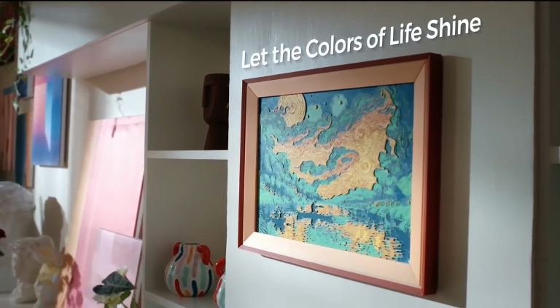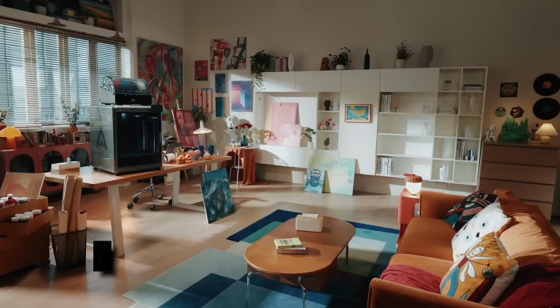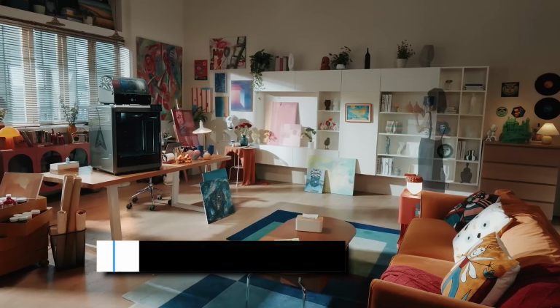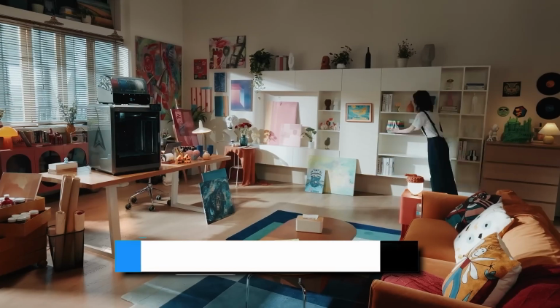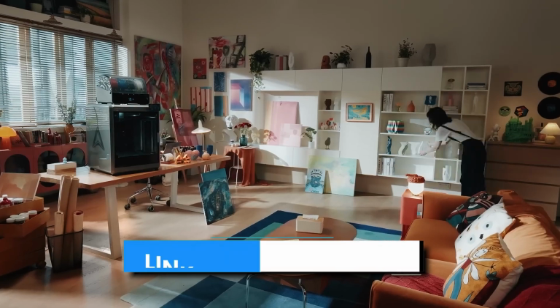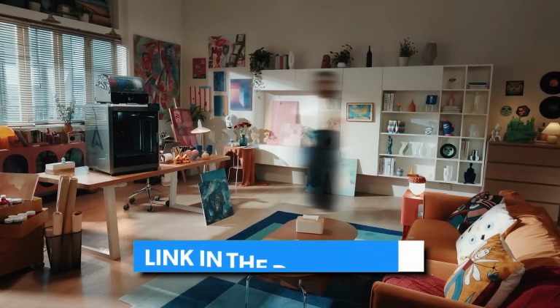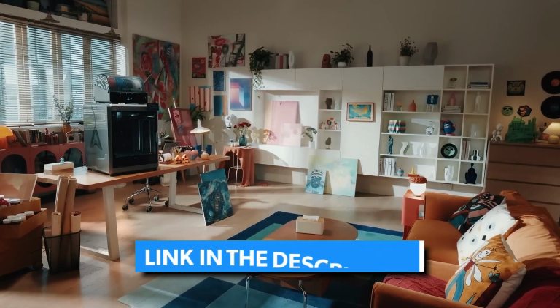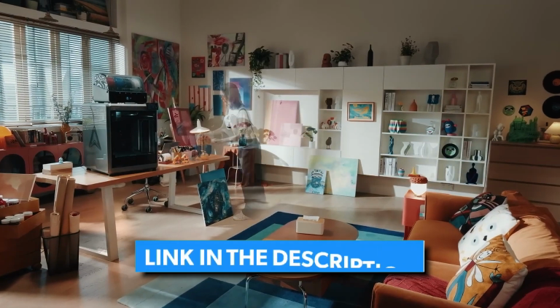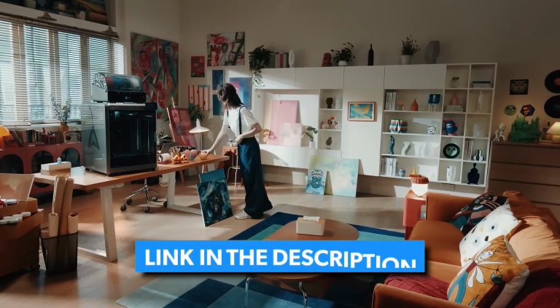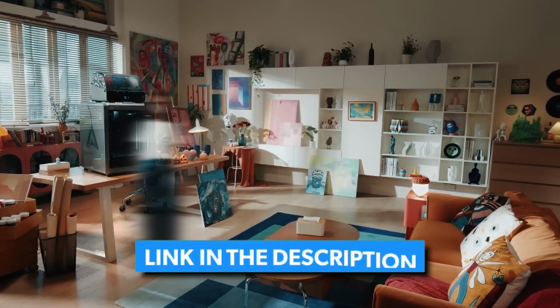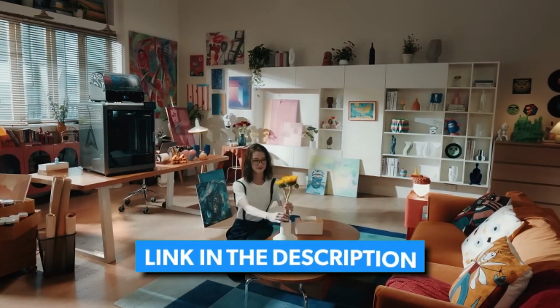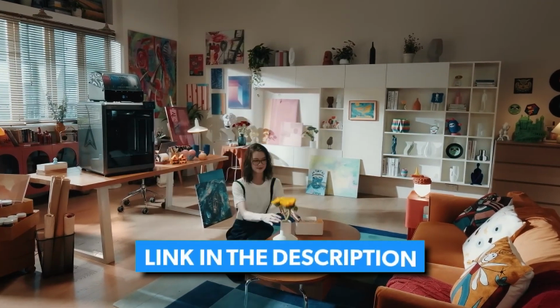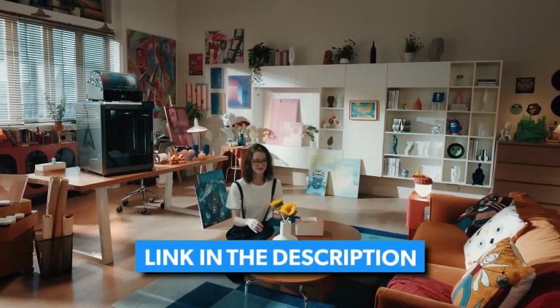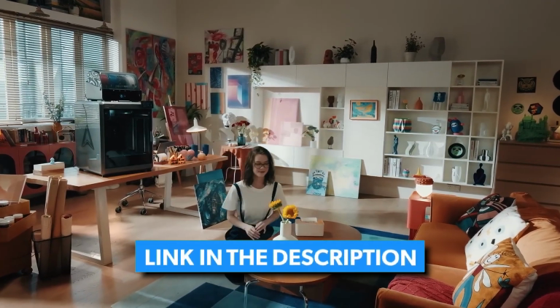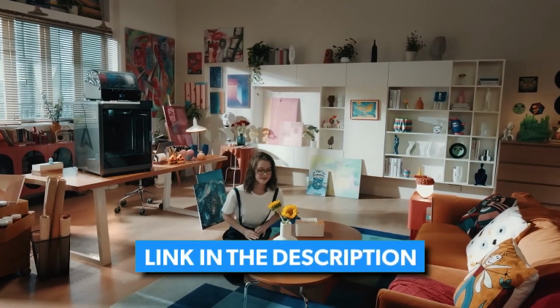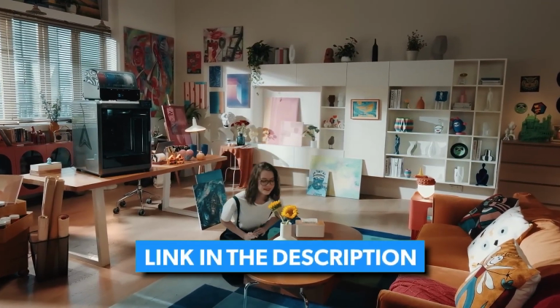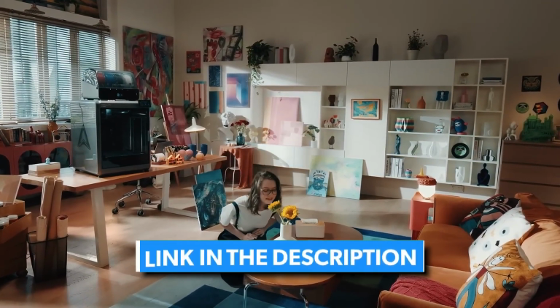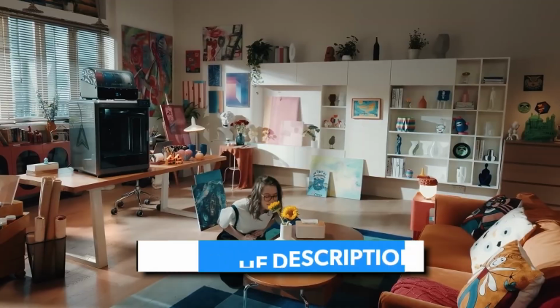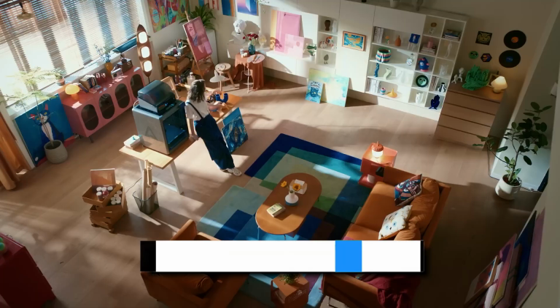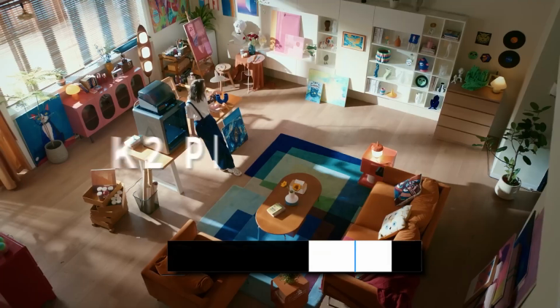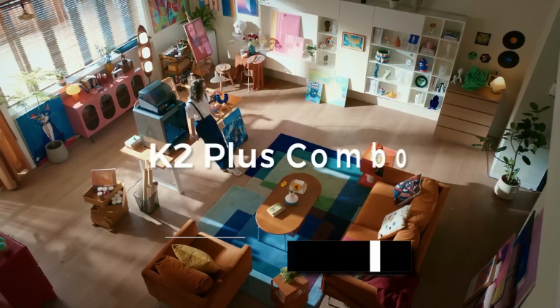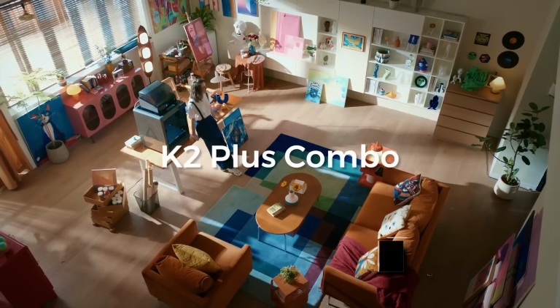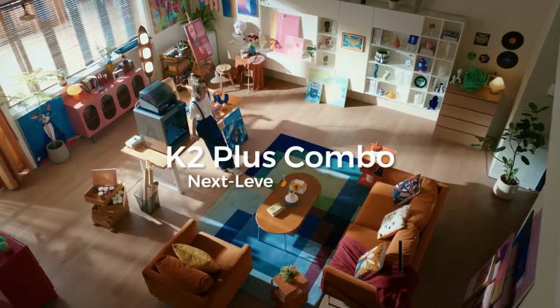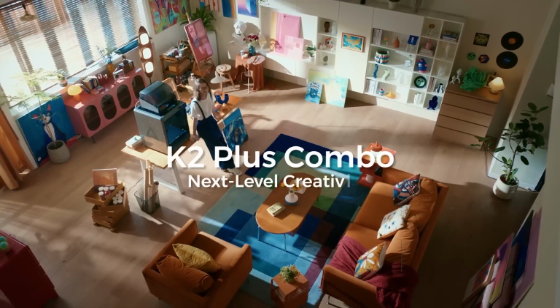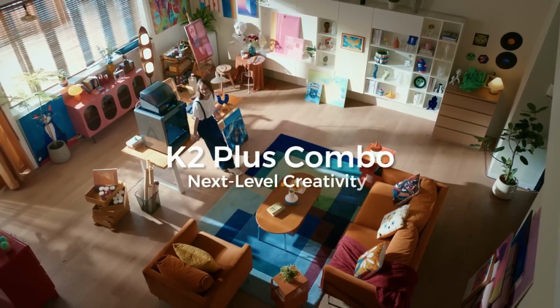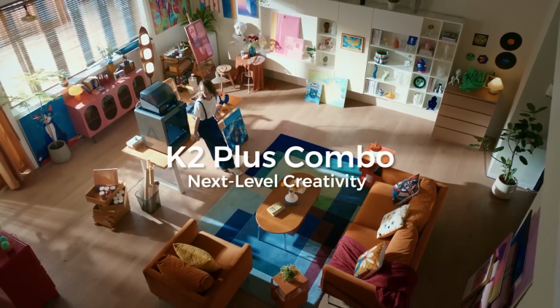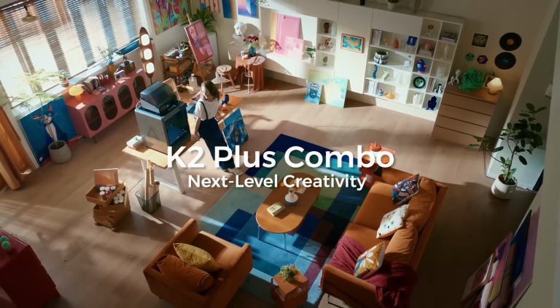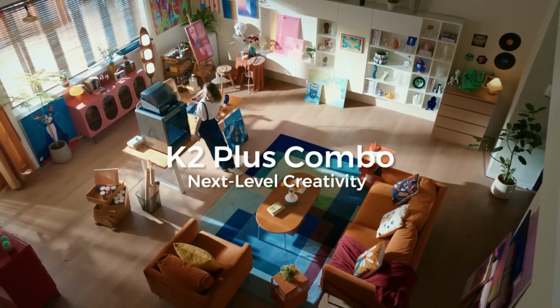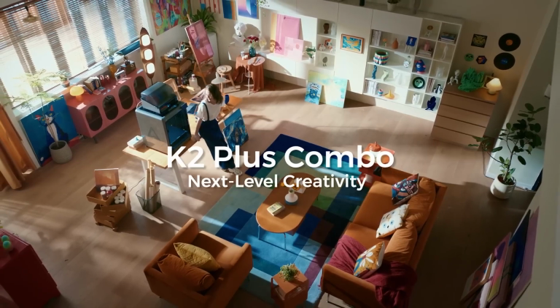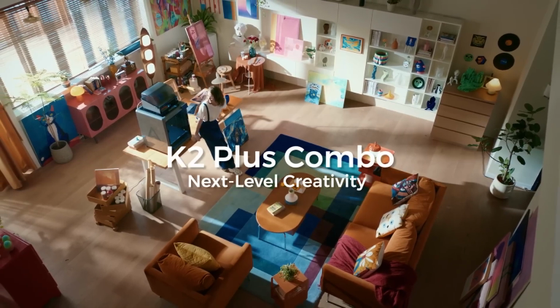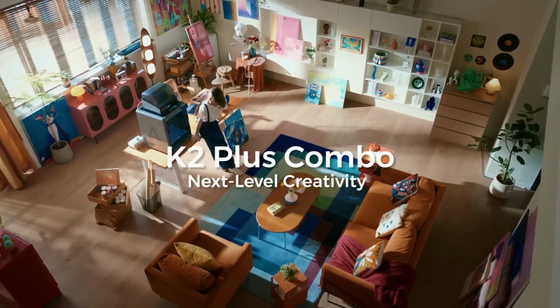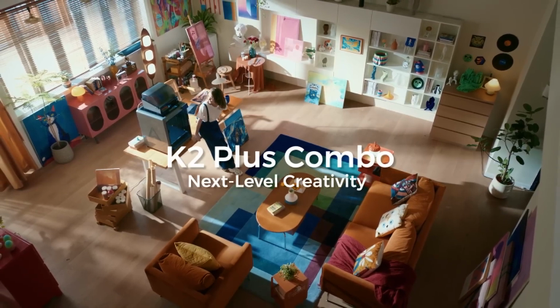It is on the pricier side, but its speed, print quality, and user-friendly experience make it well worth considering.